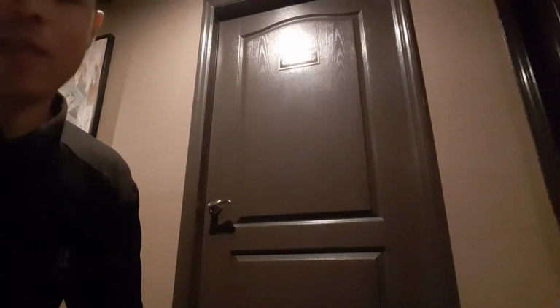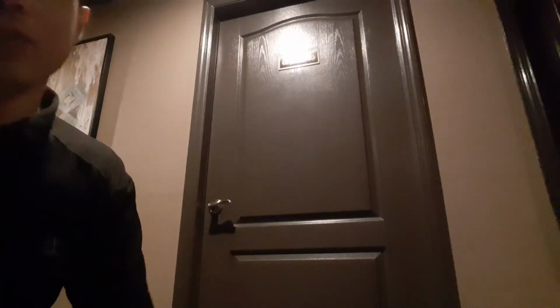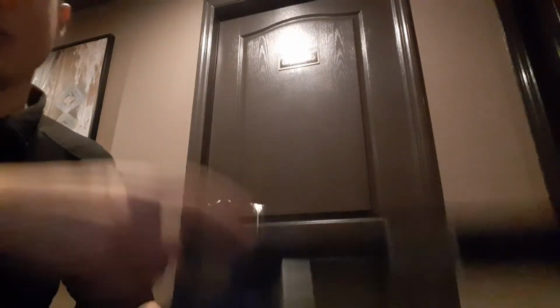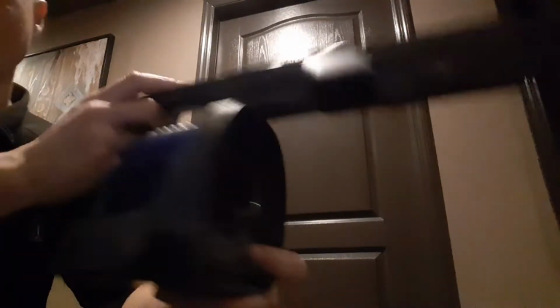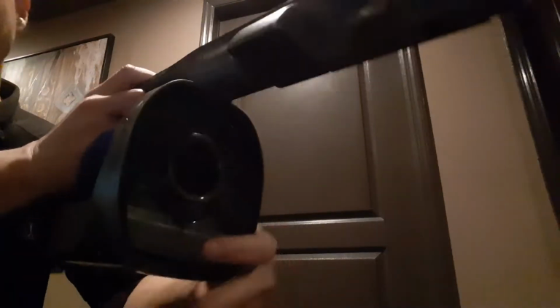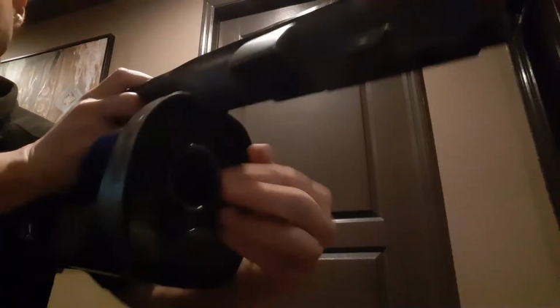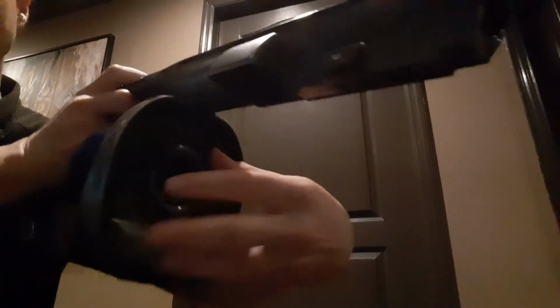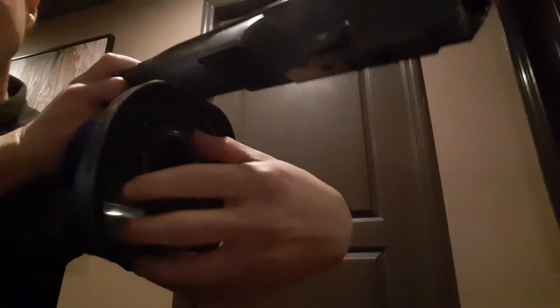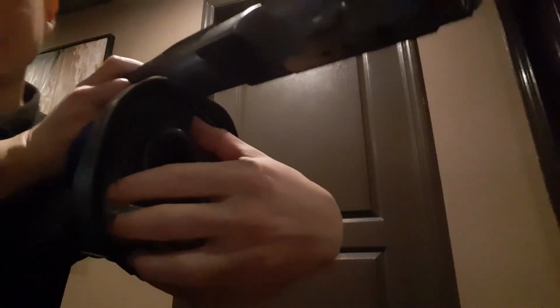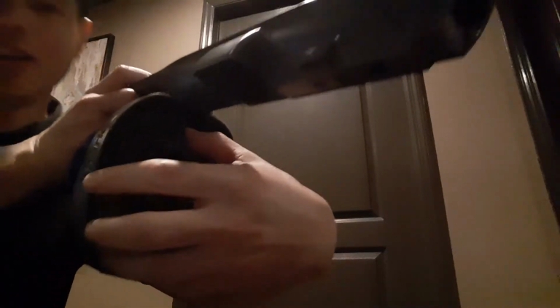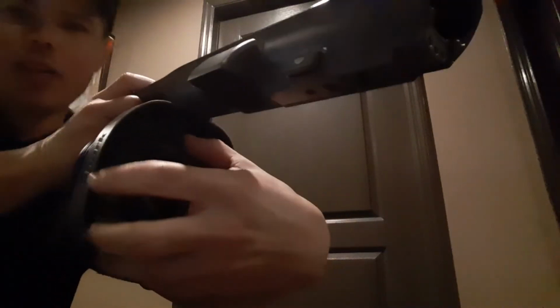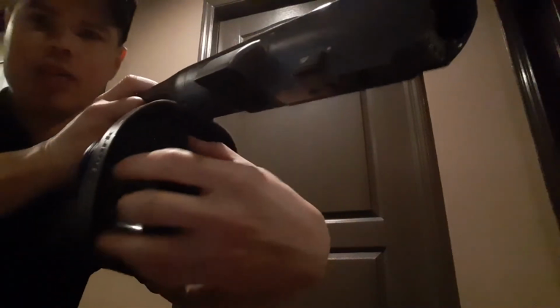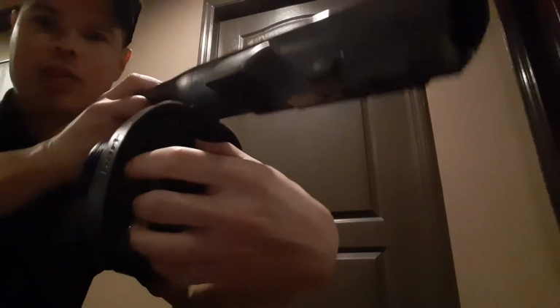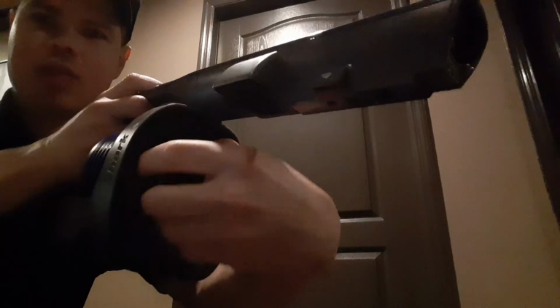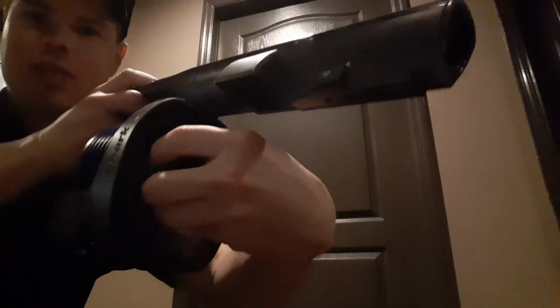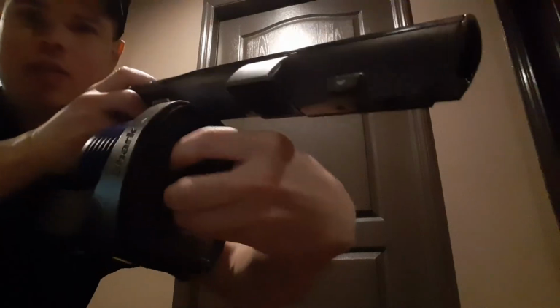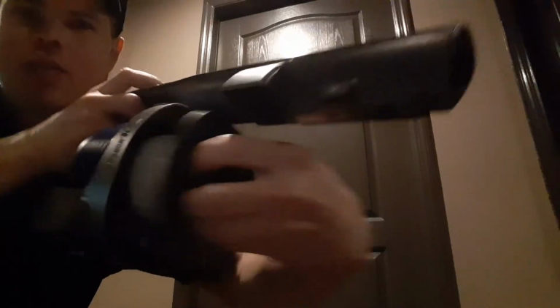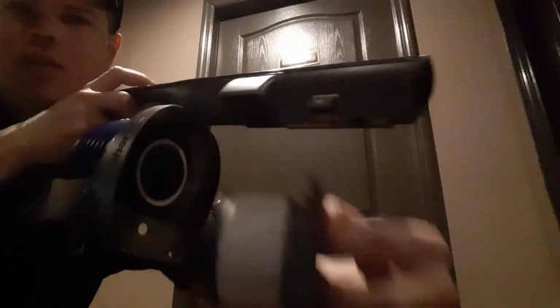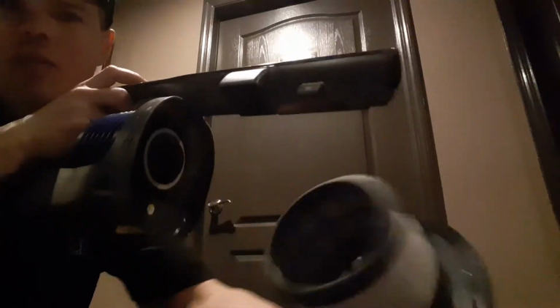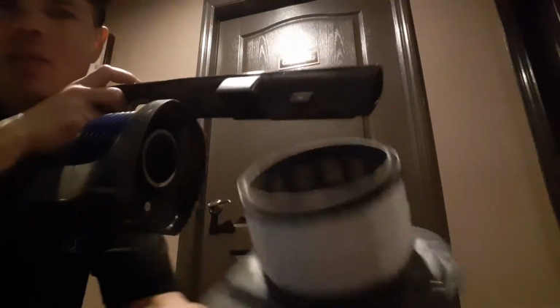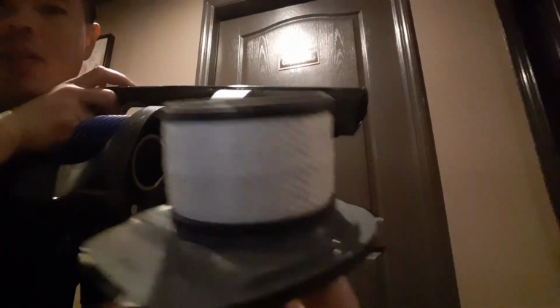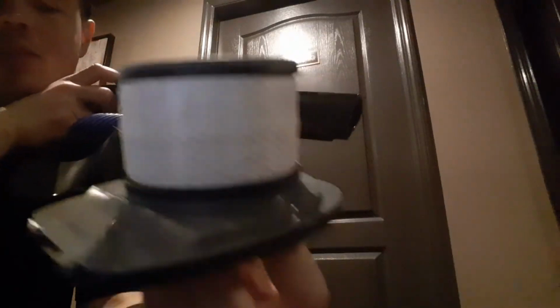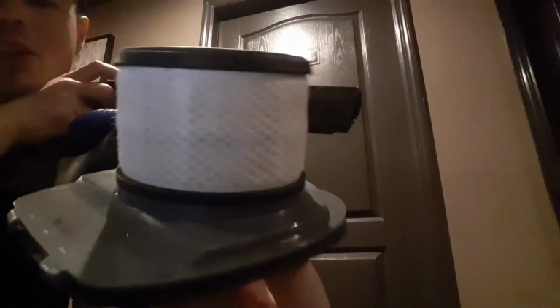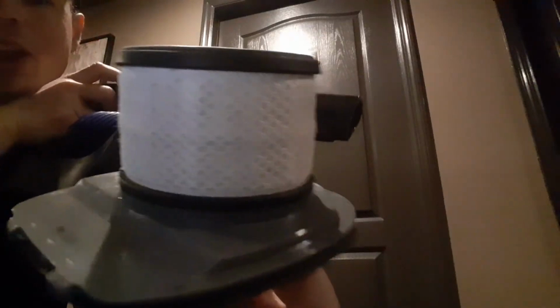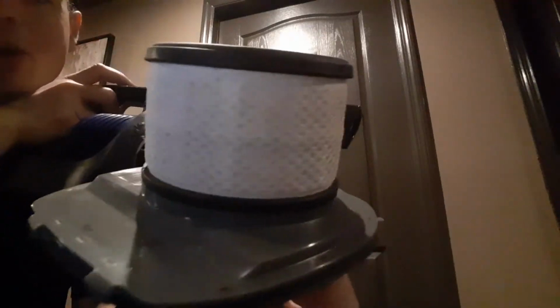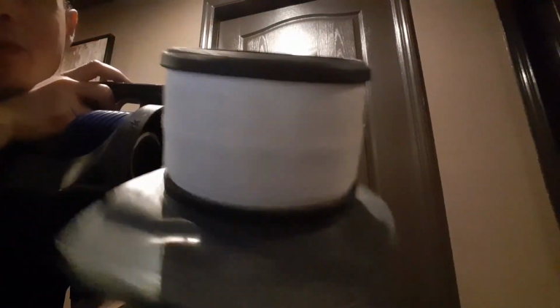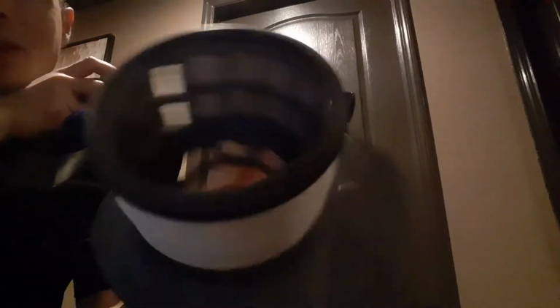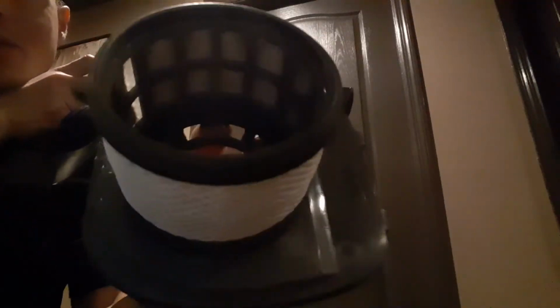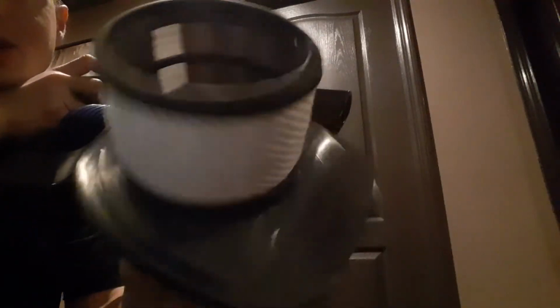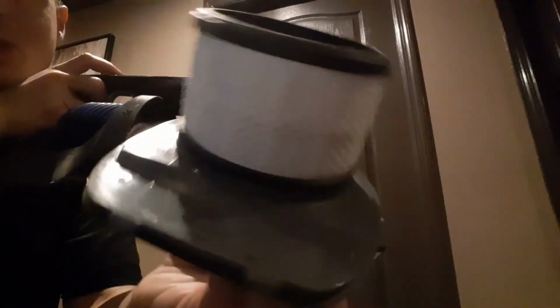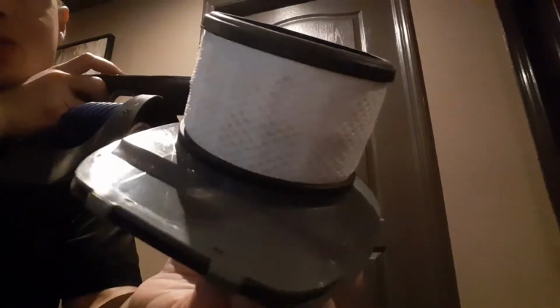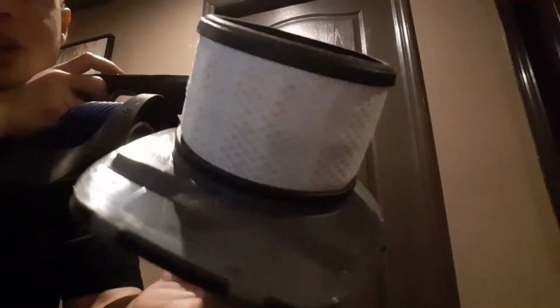We have another filter inside here as well. Clean that about every six months or so.